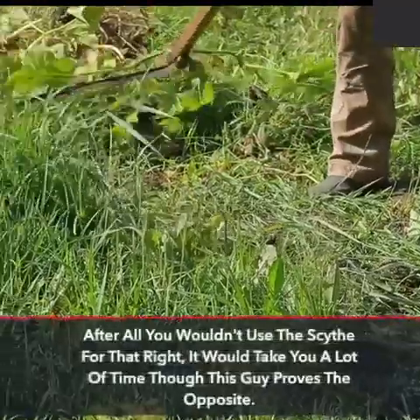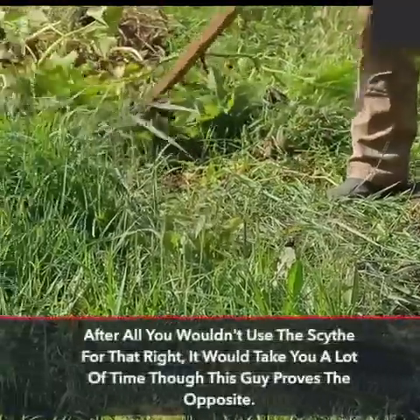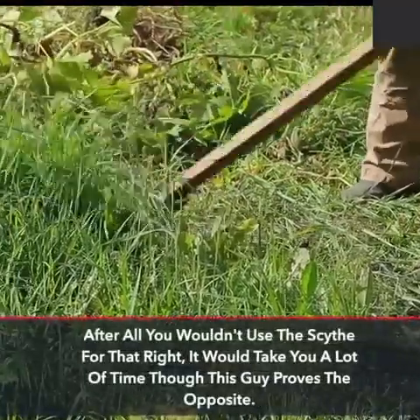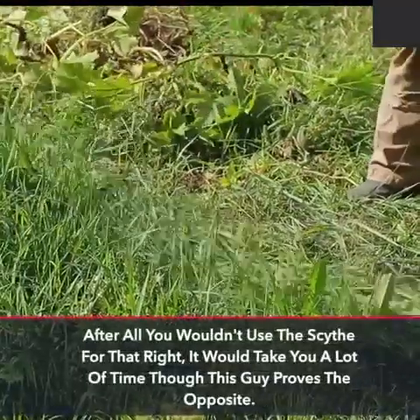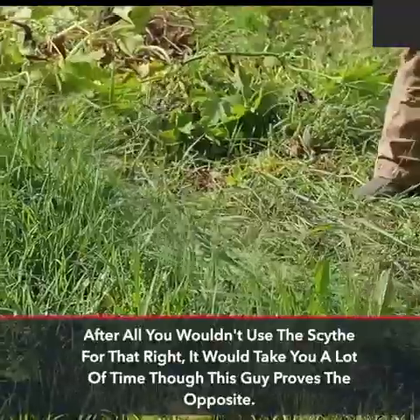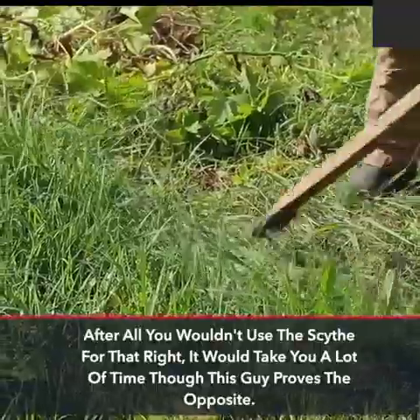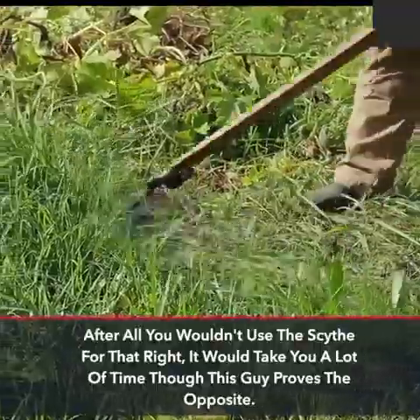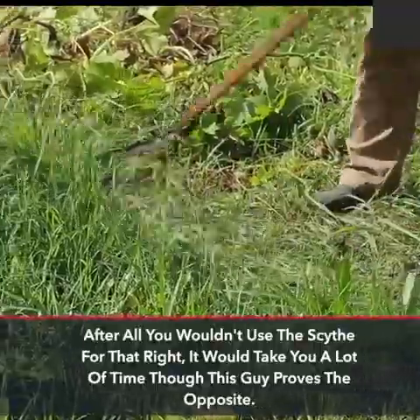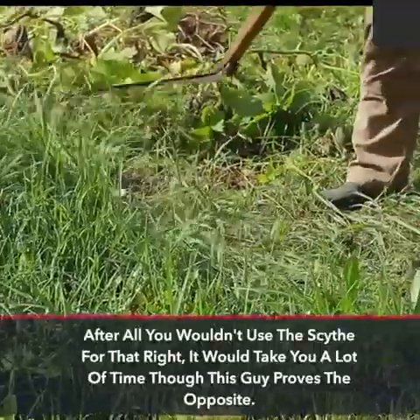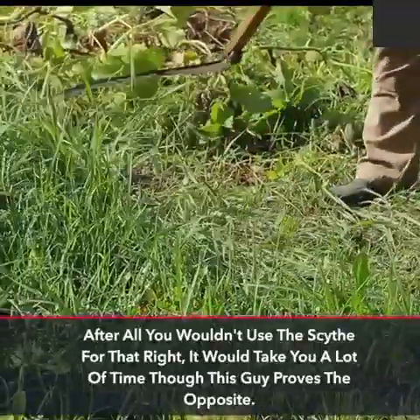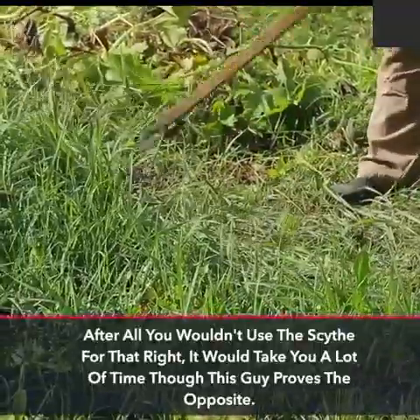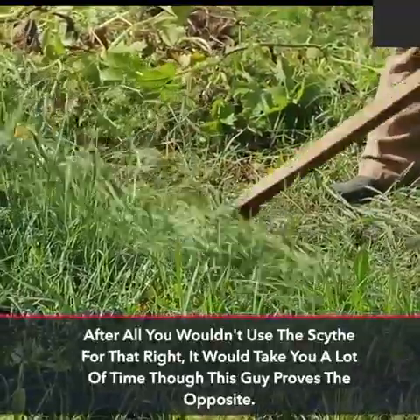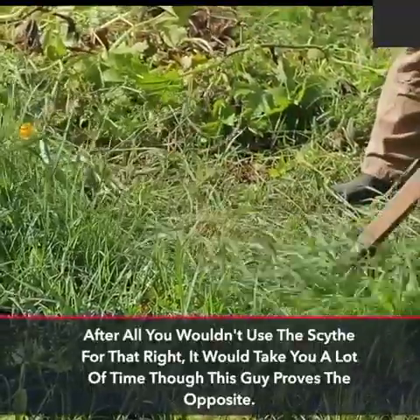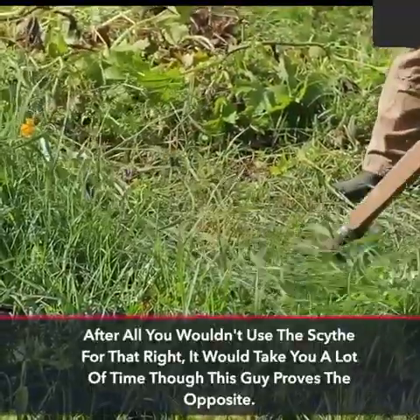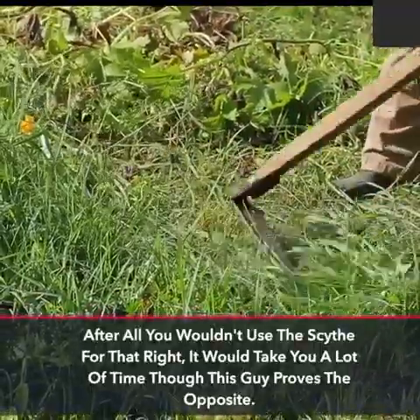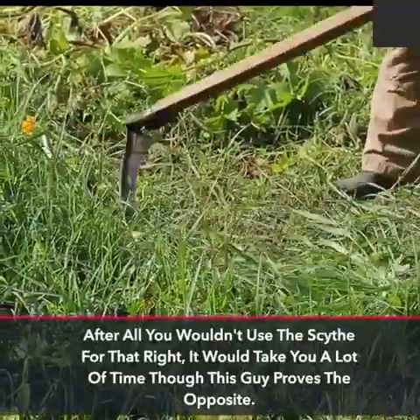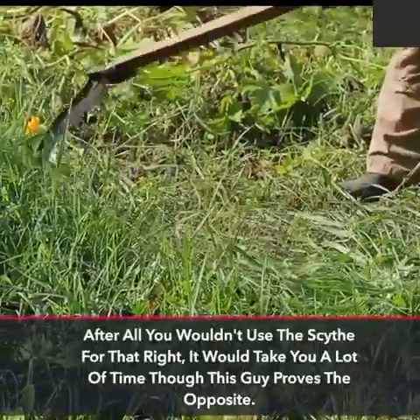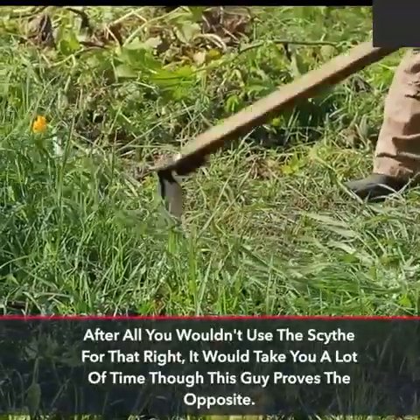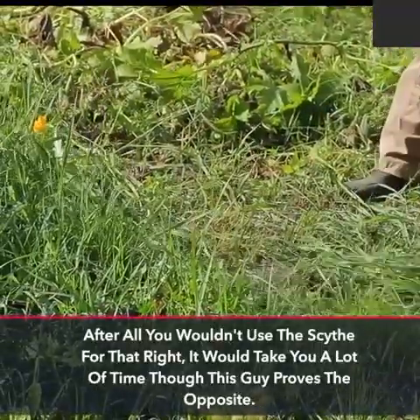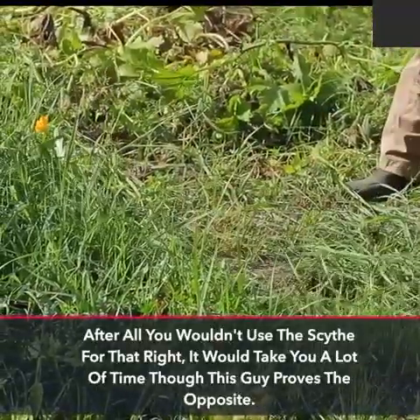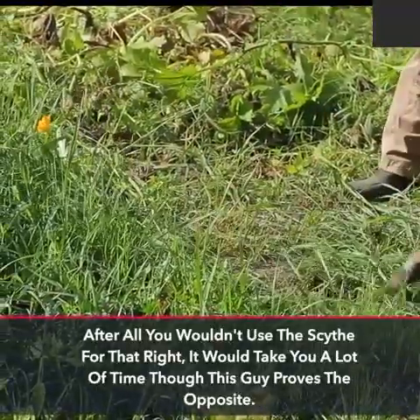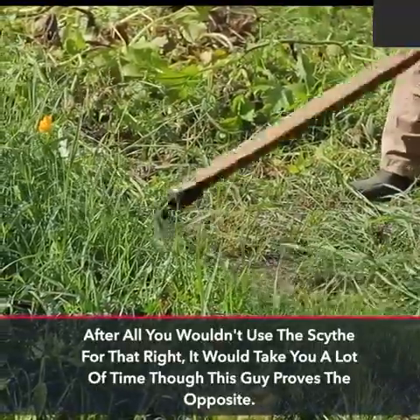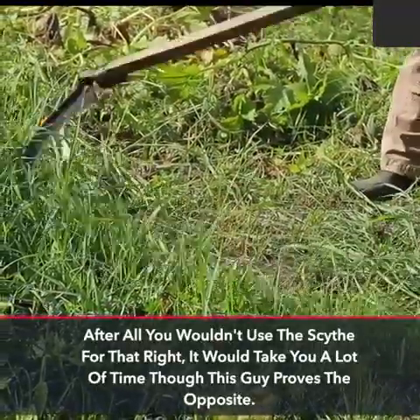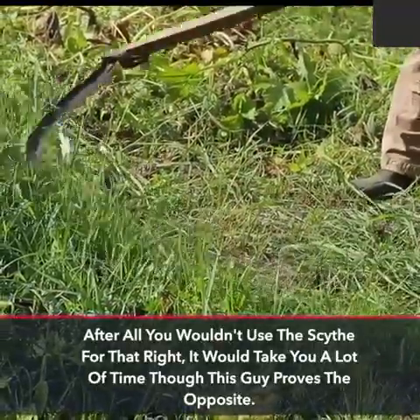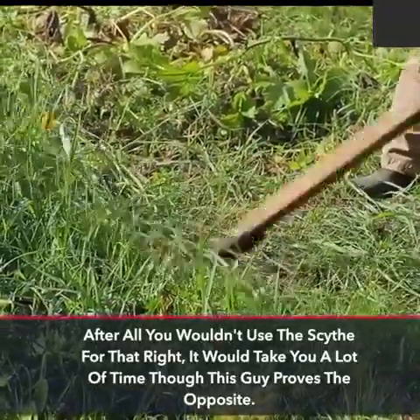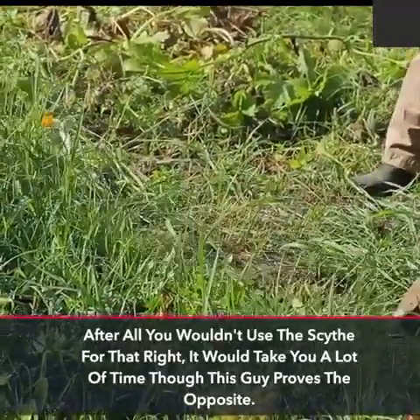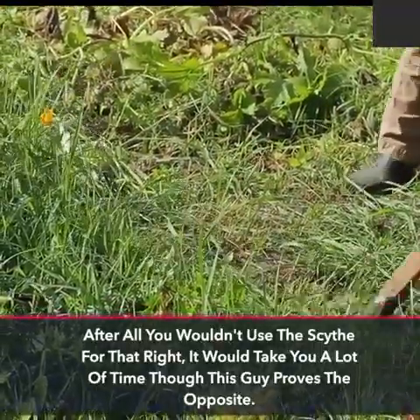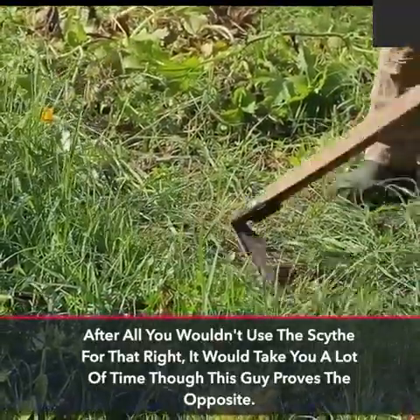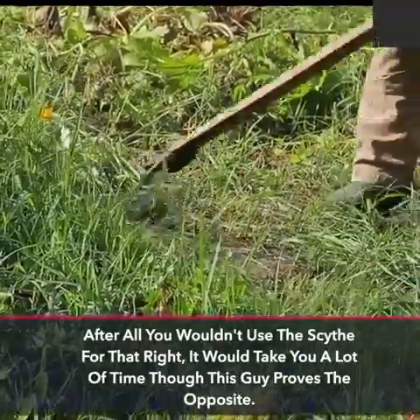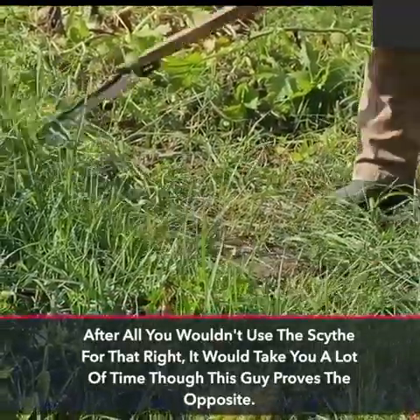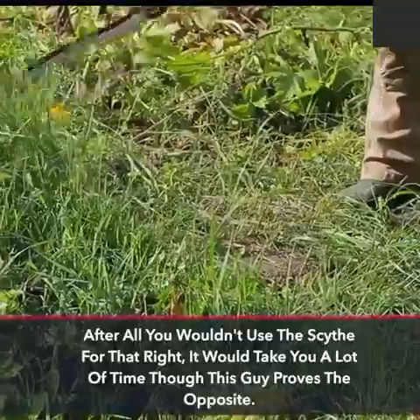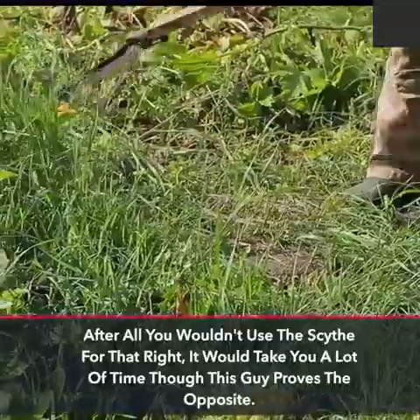After all you wouldn't use the scythe for that, right? It would take you a lot of time — though this guy proves the opposite.